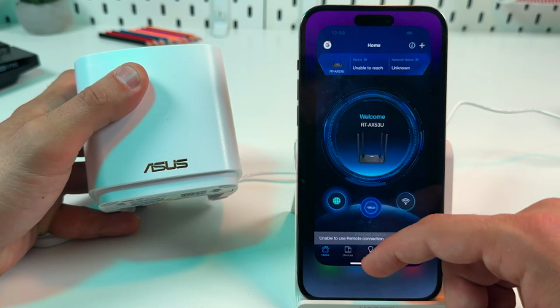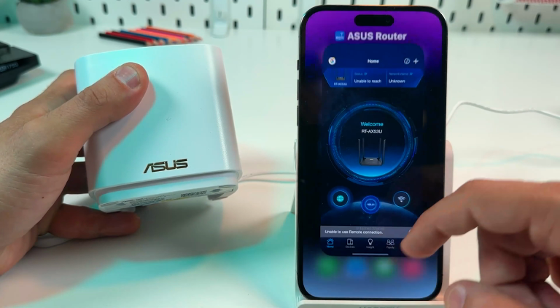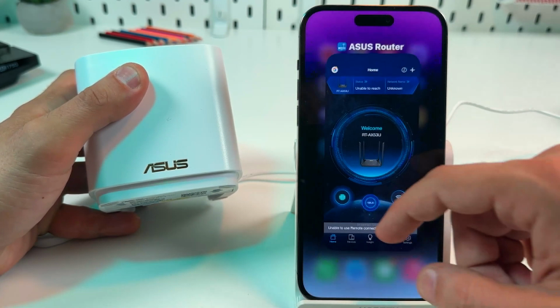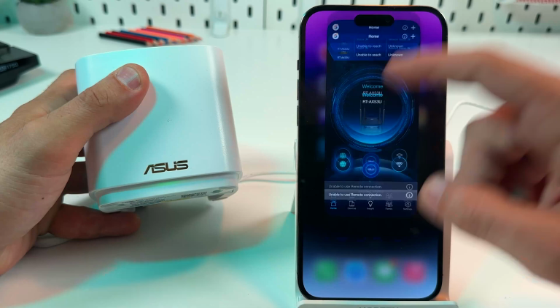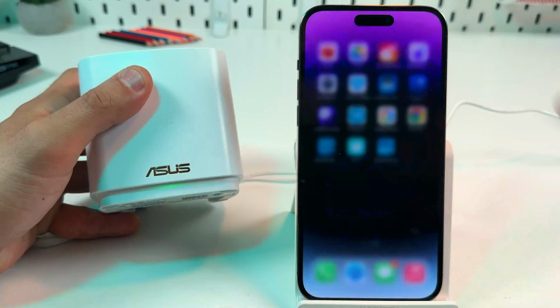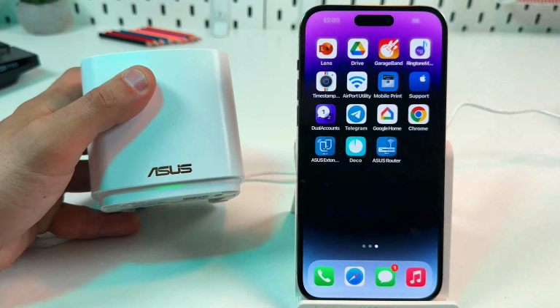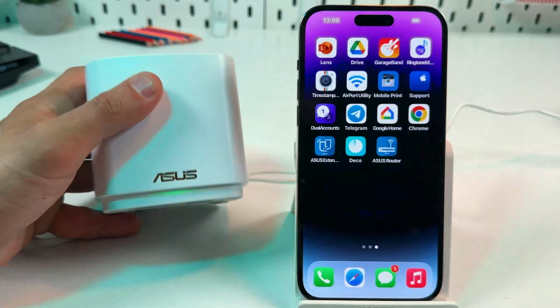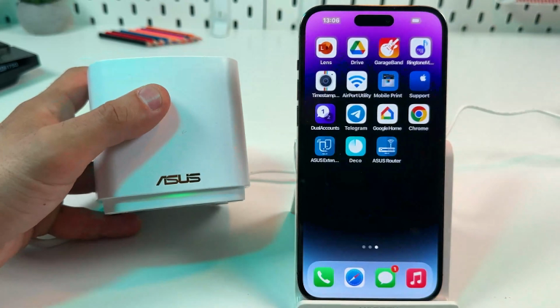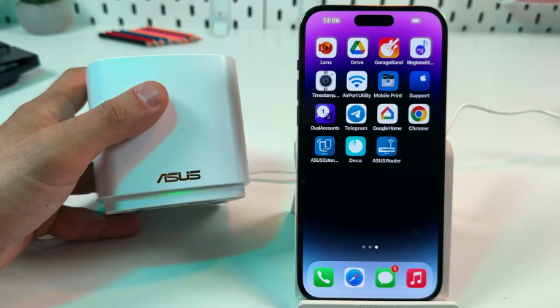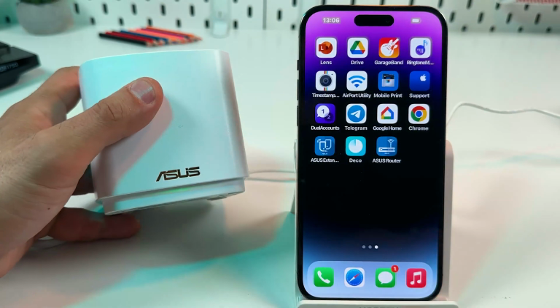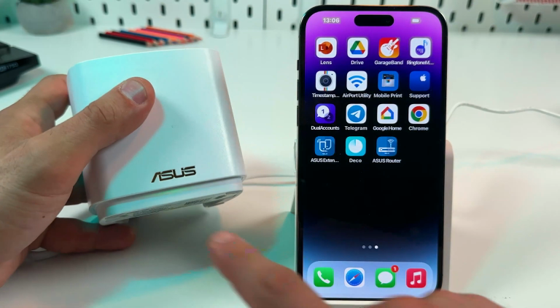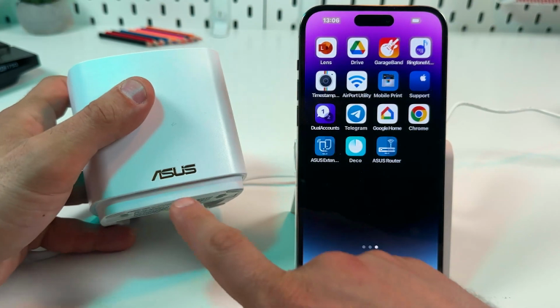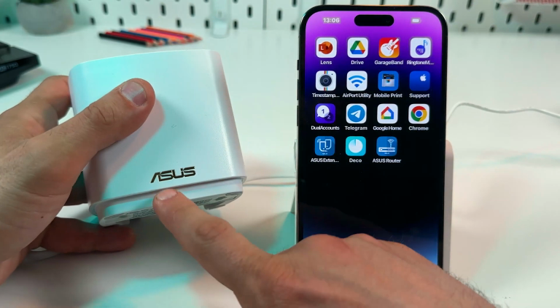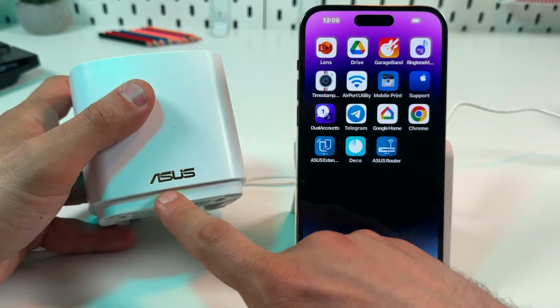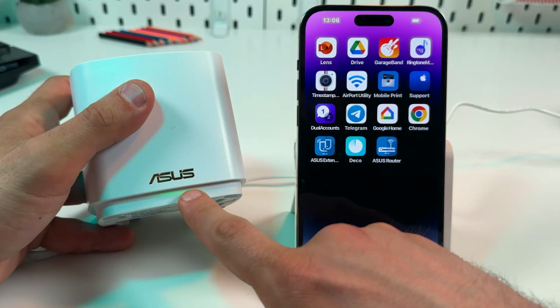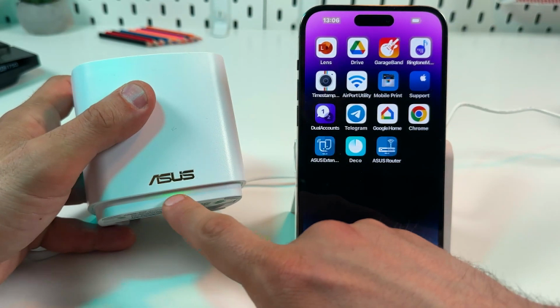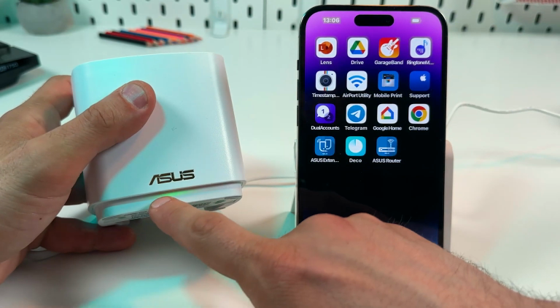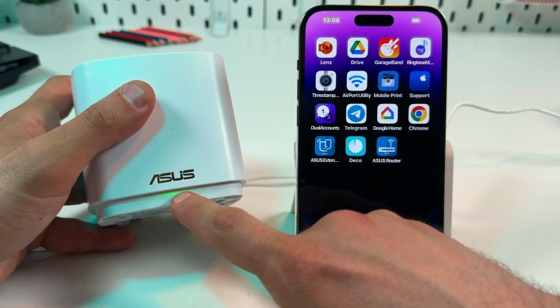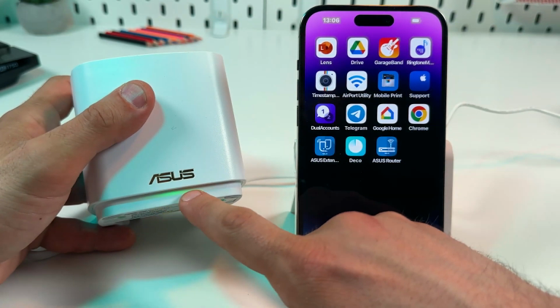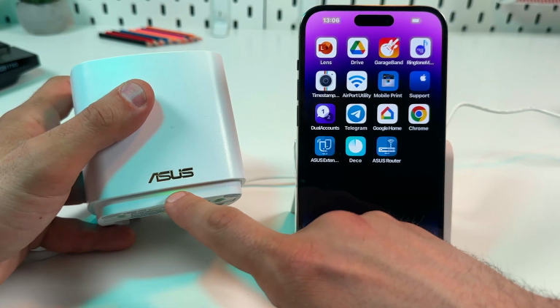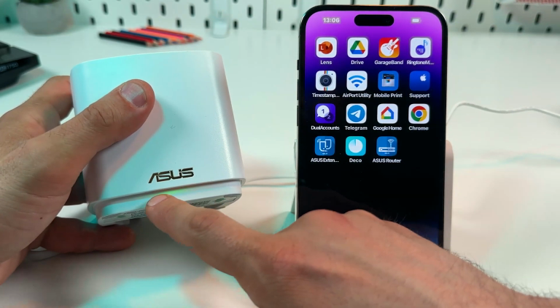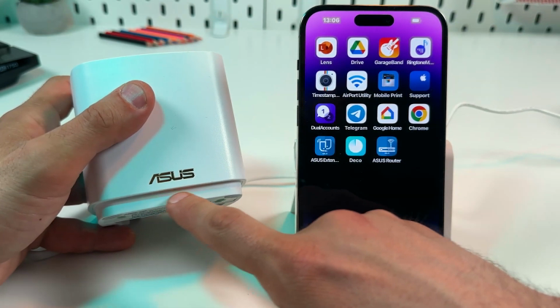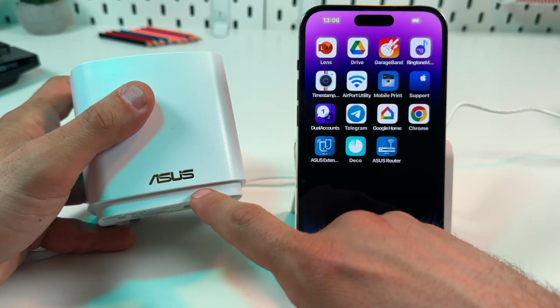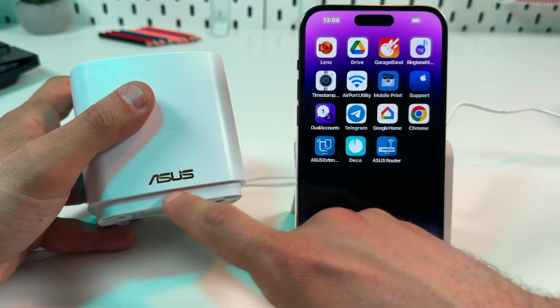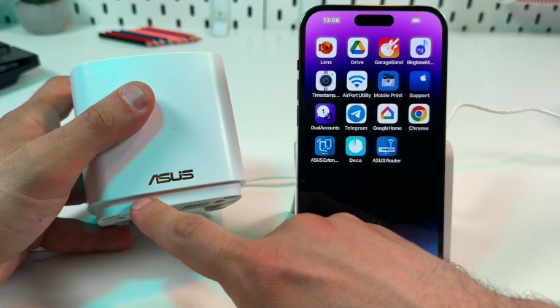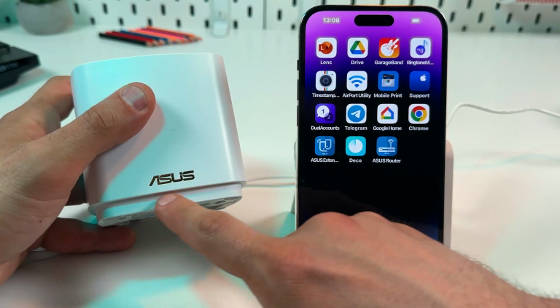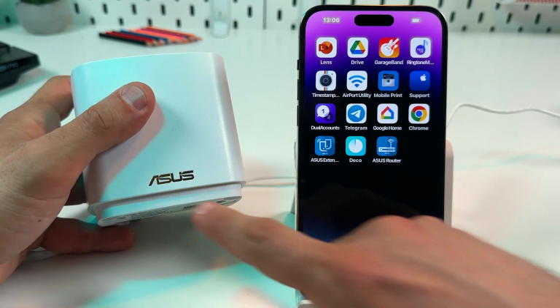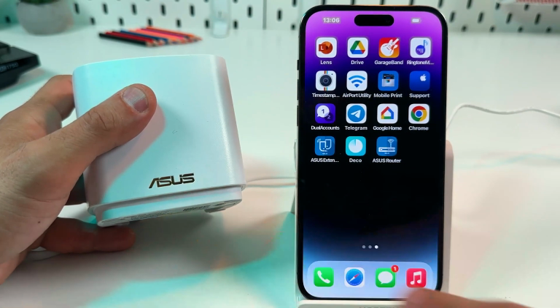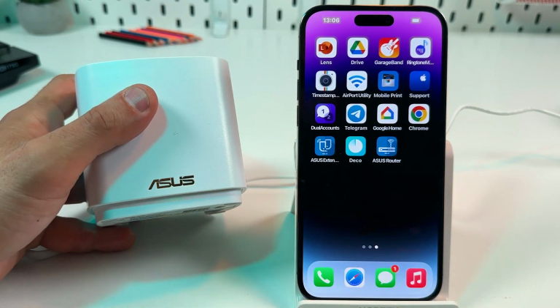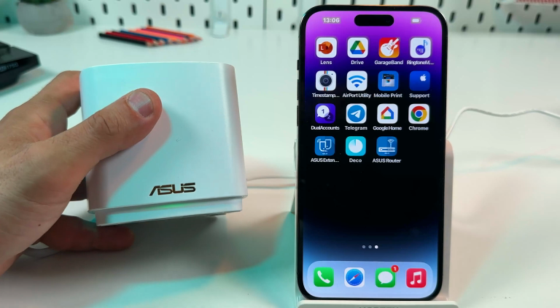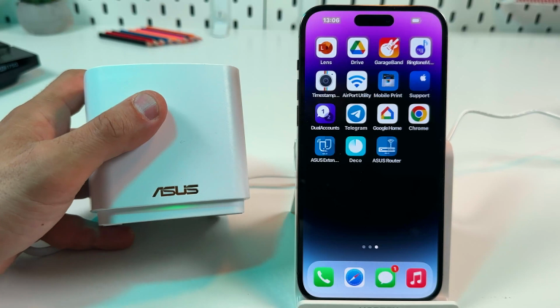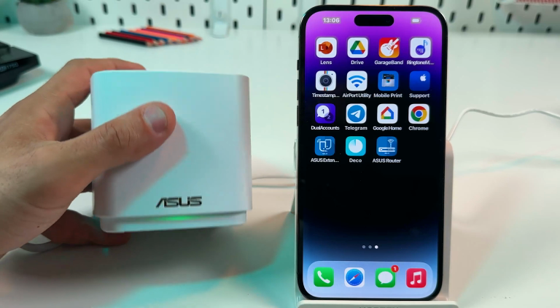Close the application. Now you can see the green LED indicator — it means the device has rebooted.